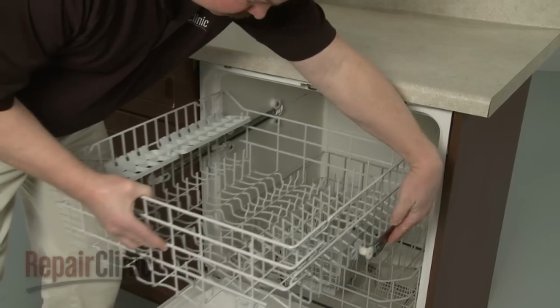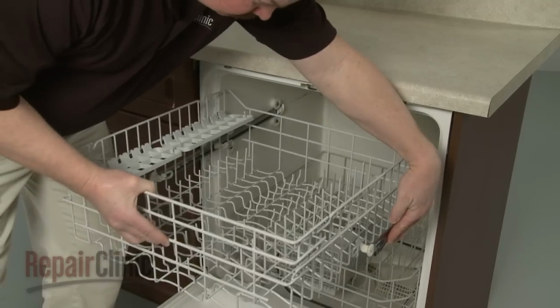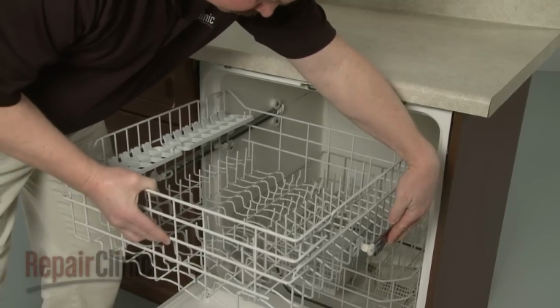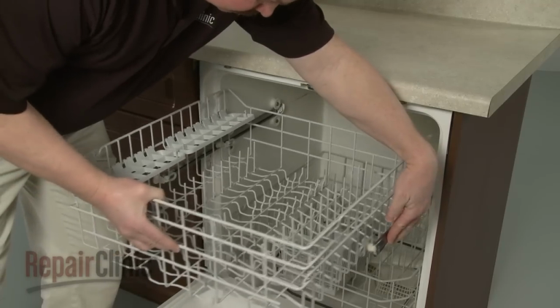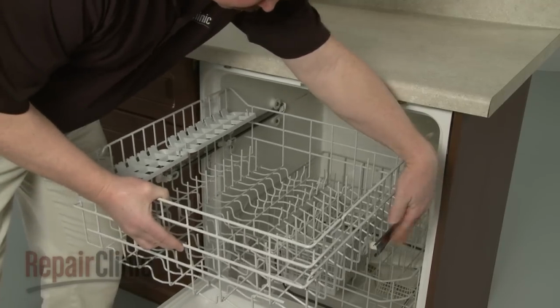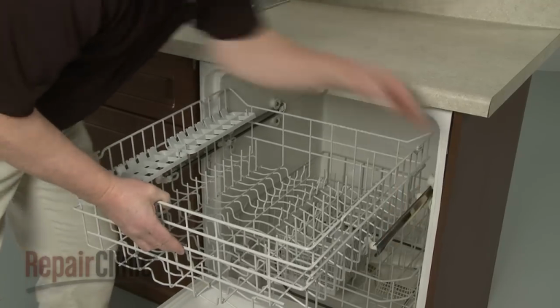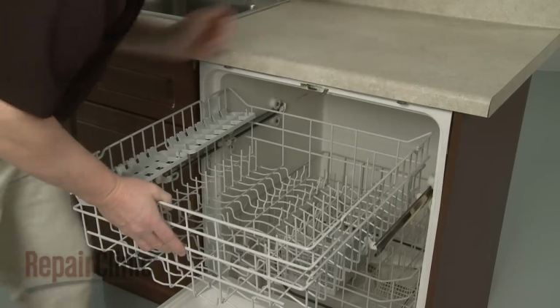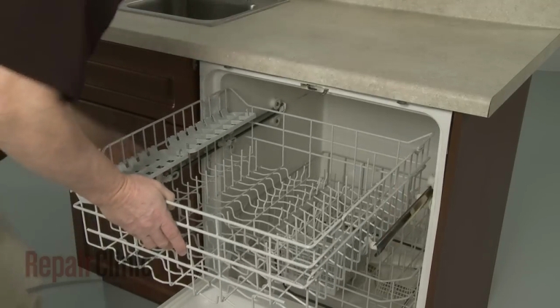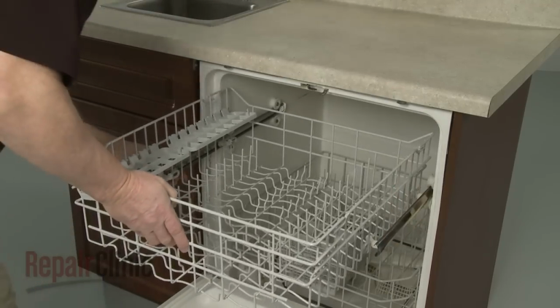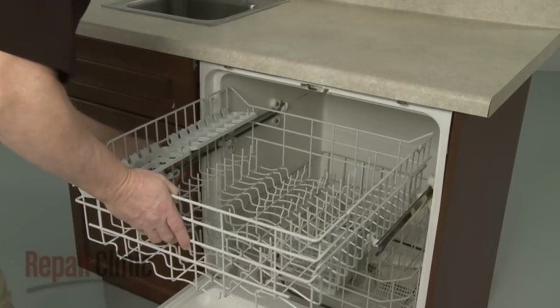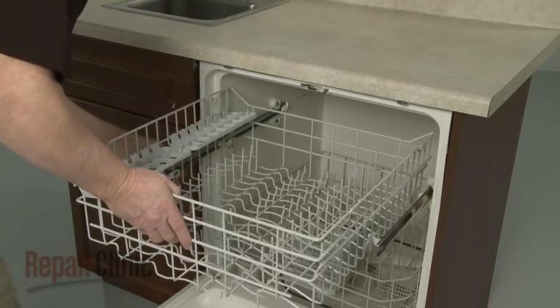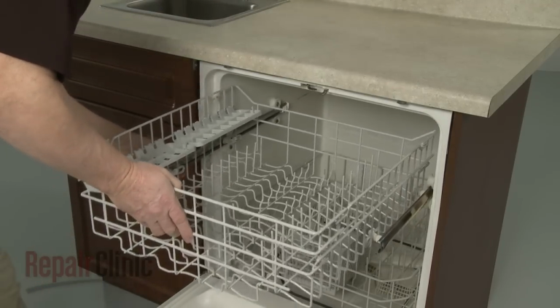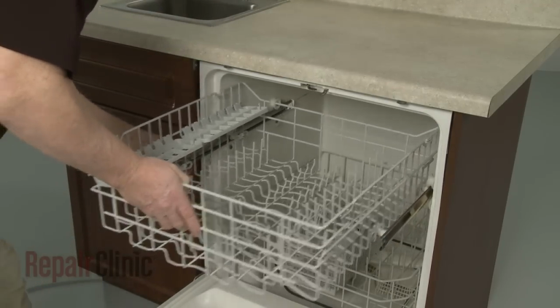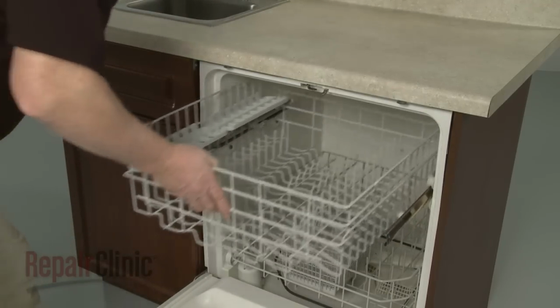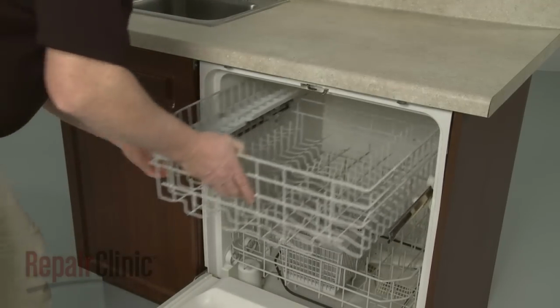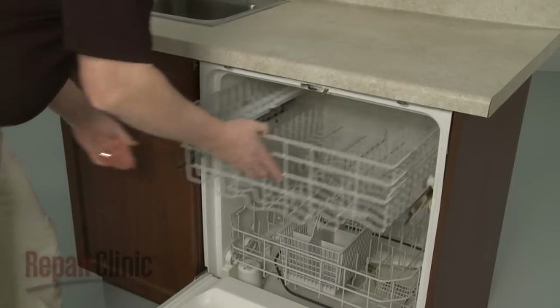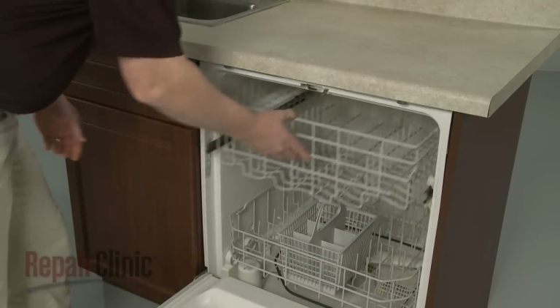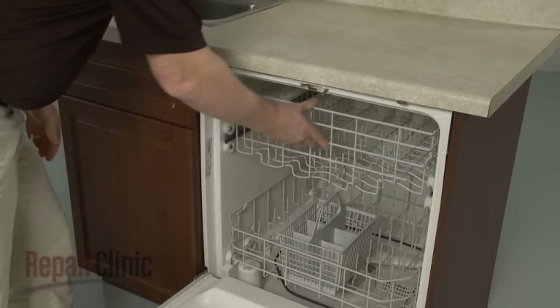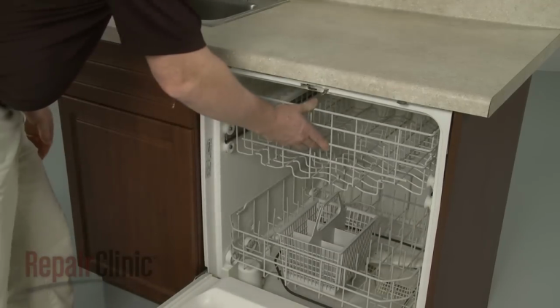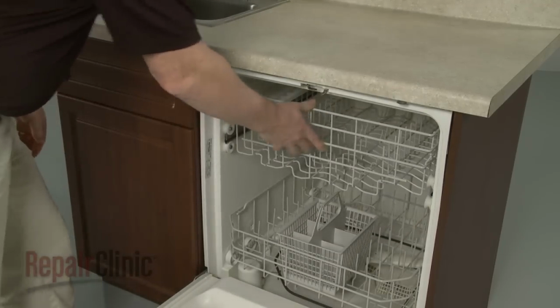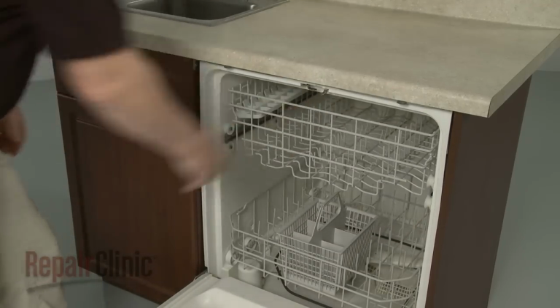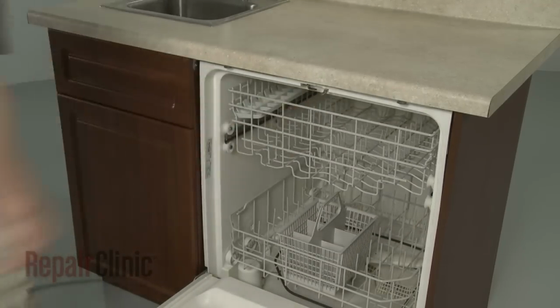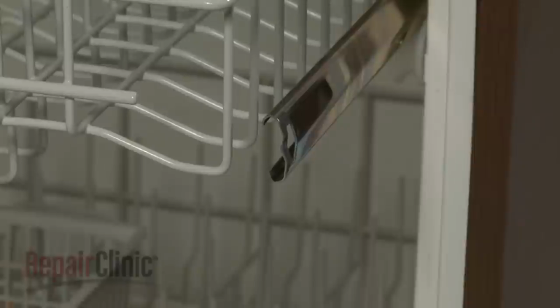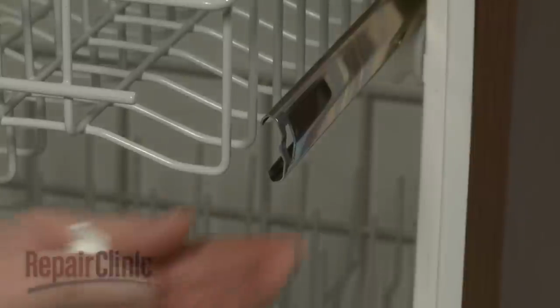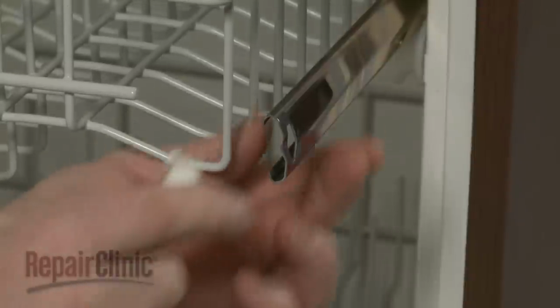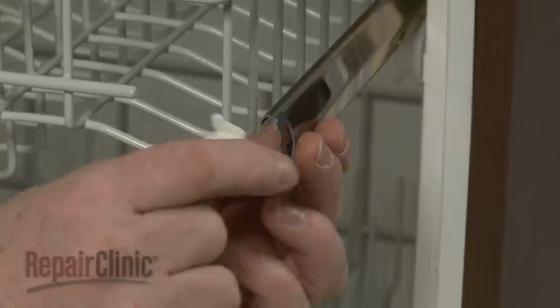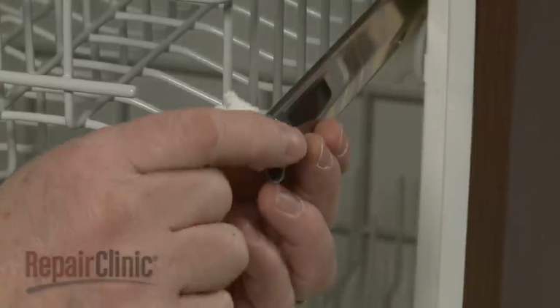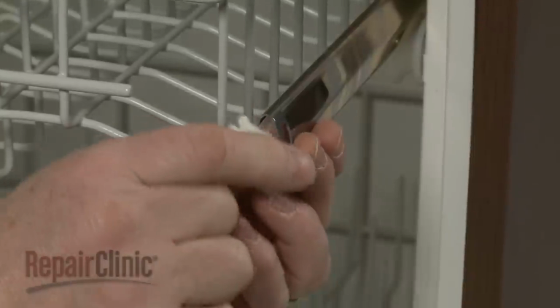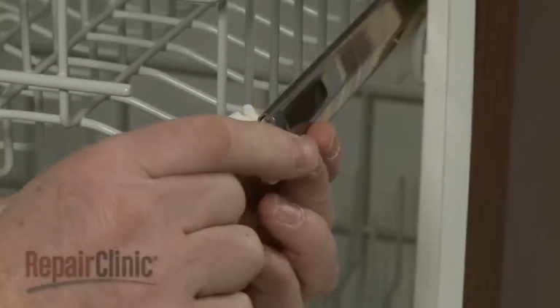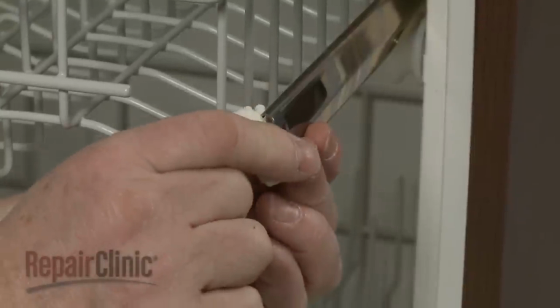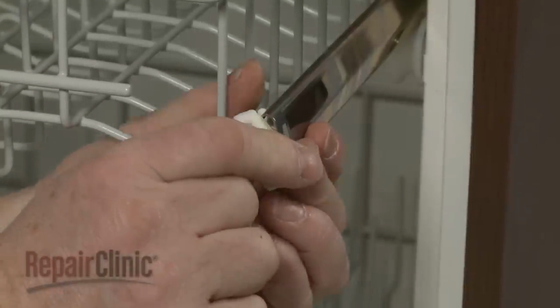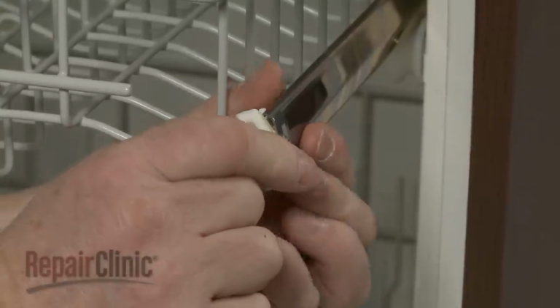Realign the upper rack, slide it into place, and replace the front rack stops.